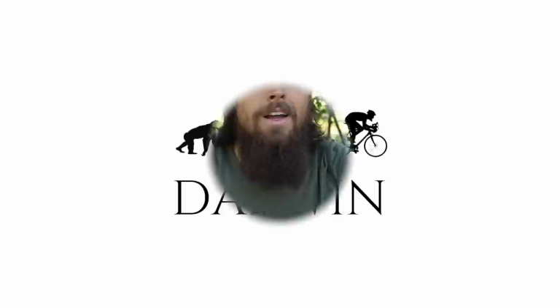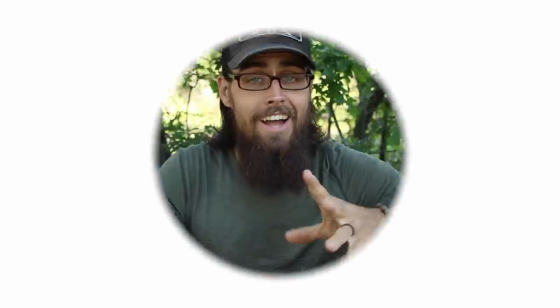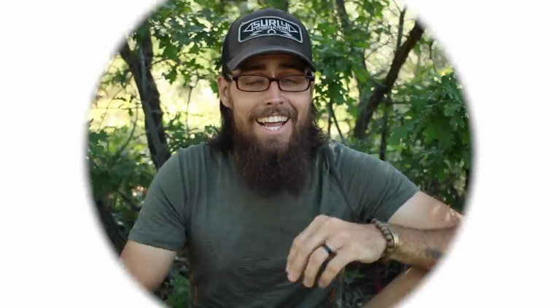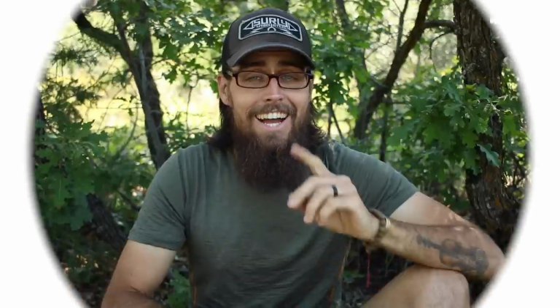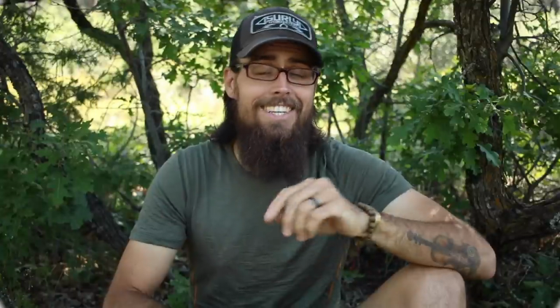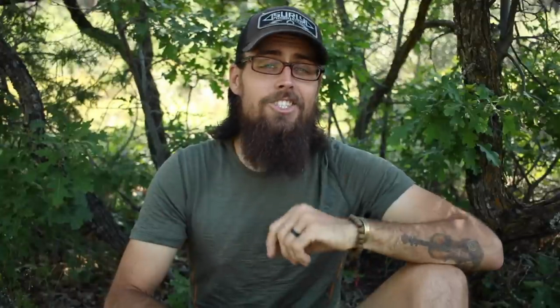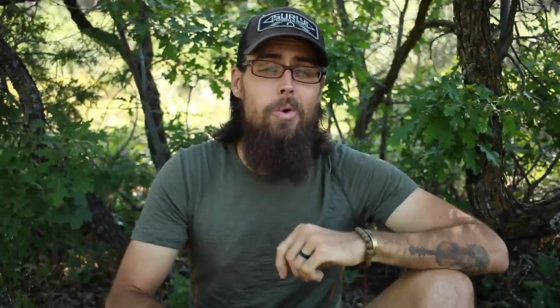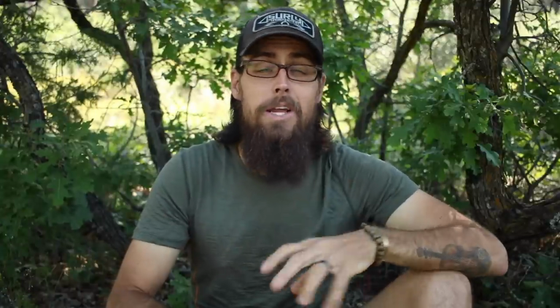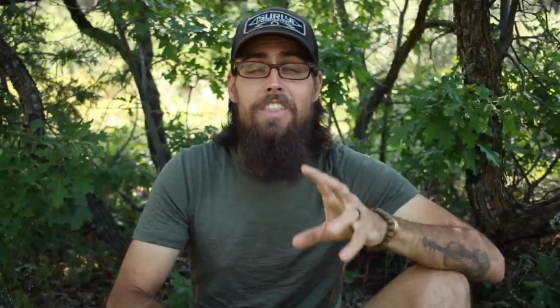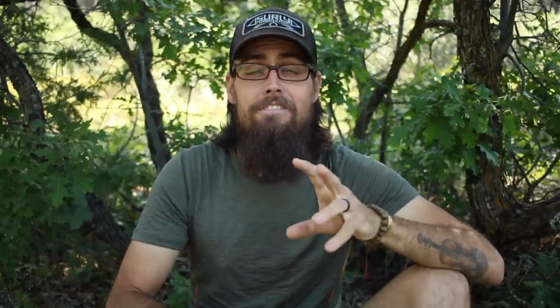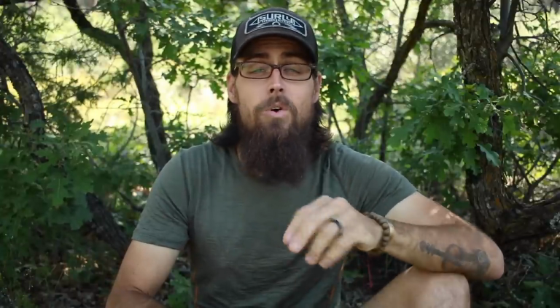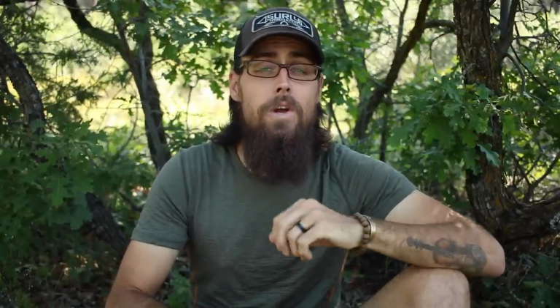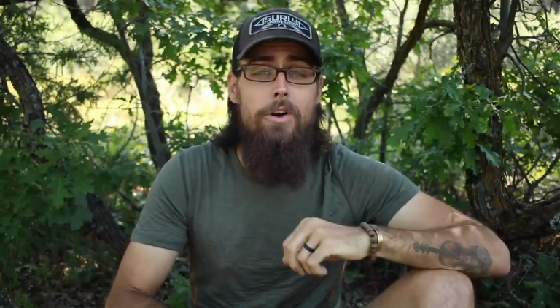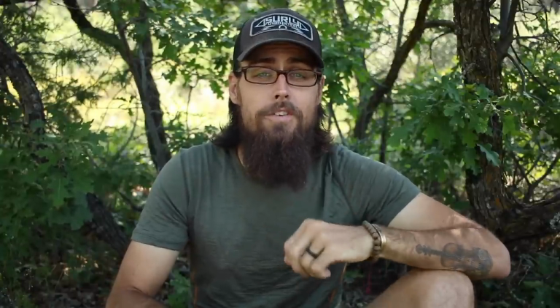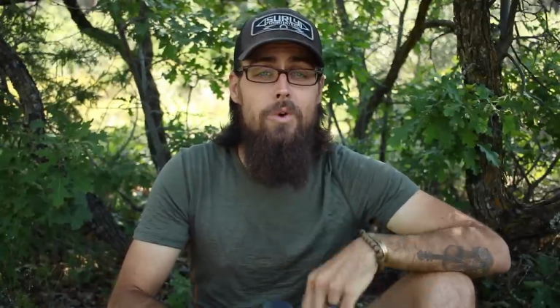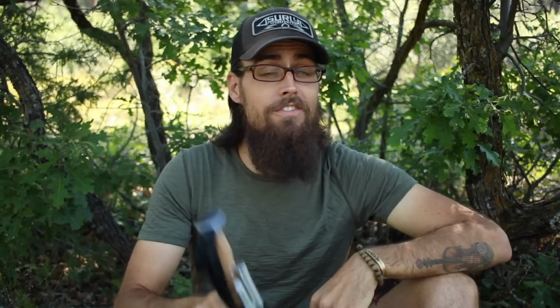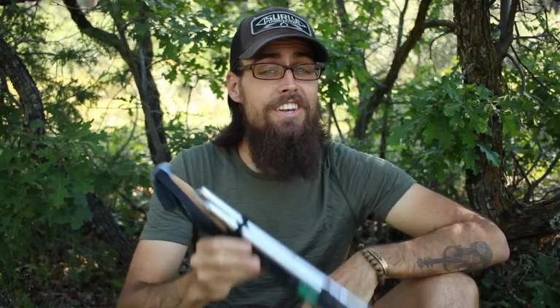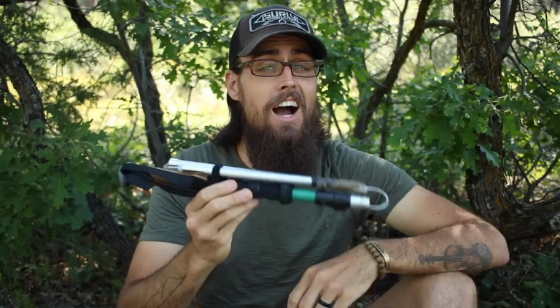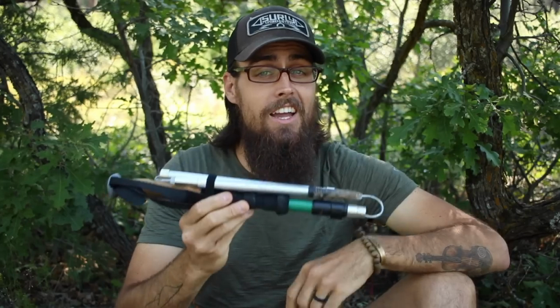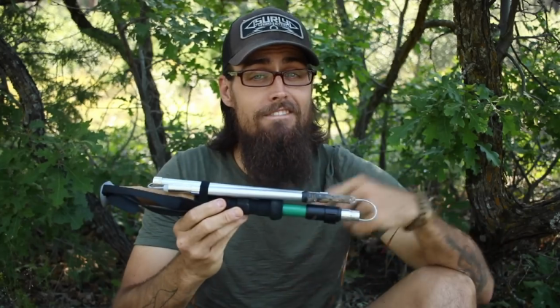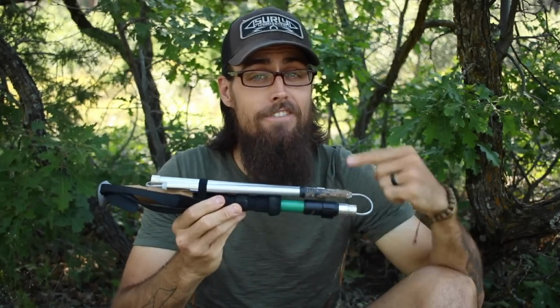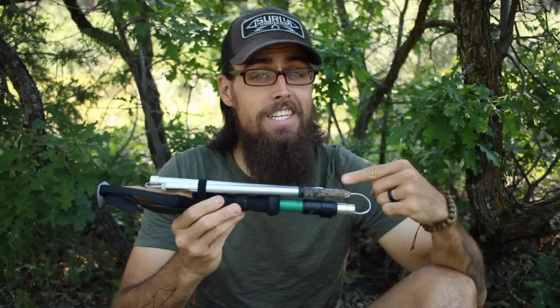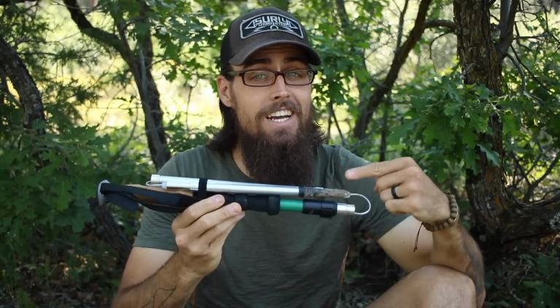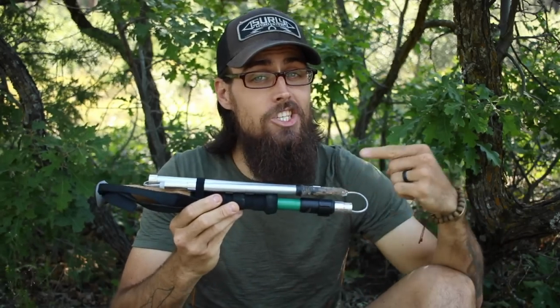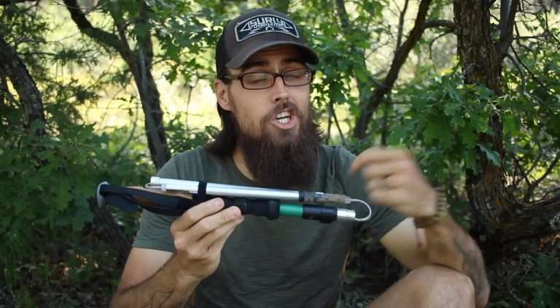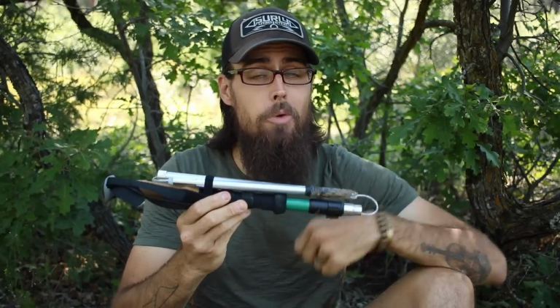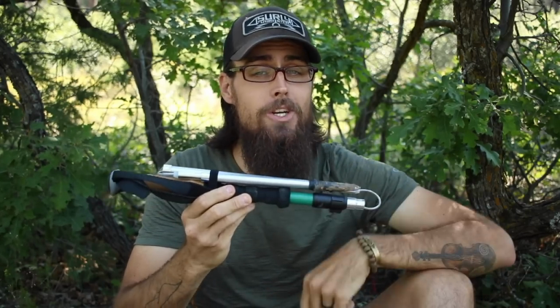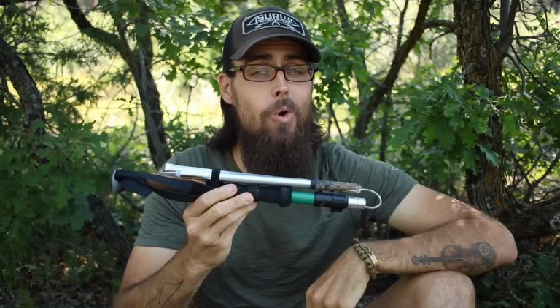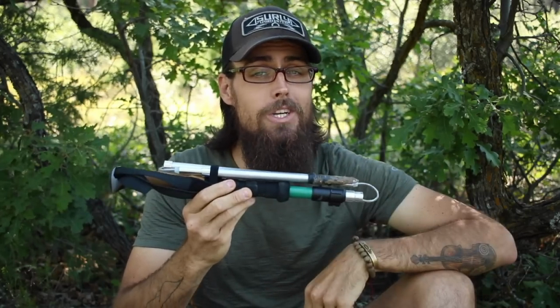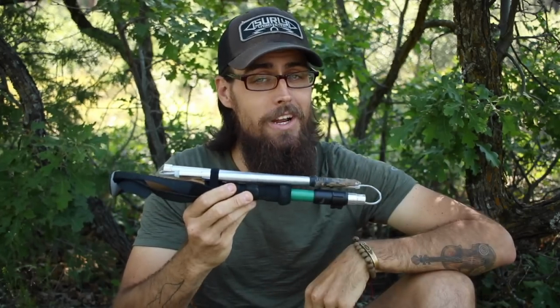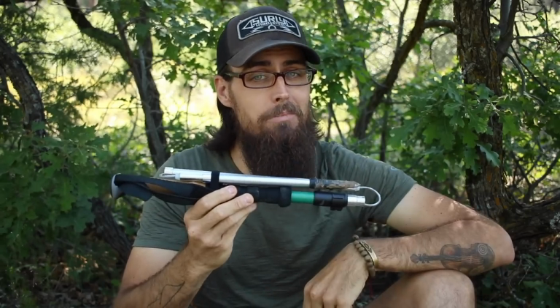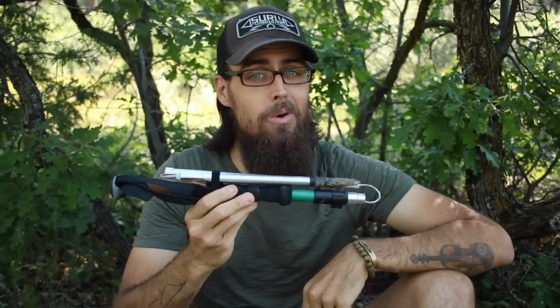Hey guys, it's Darwin, here with a full gear review of the NOC Vertex Carbon Cork Trekking Pole.